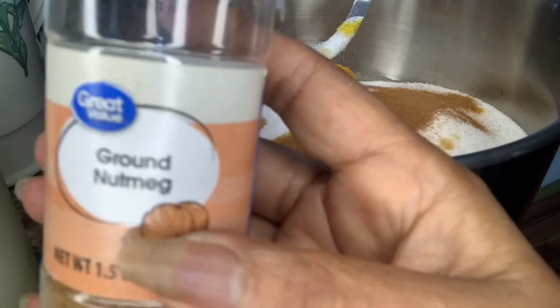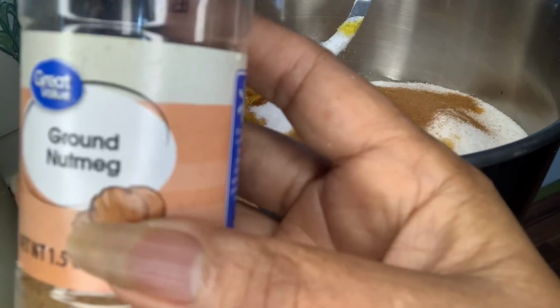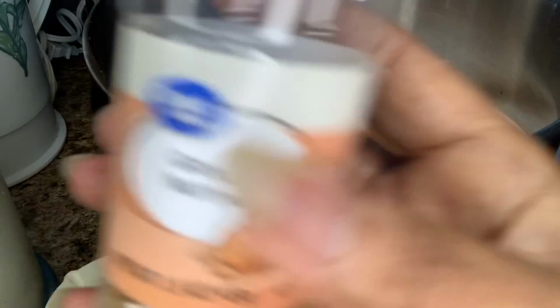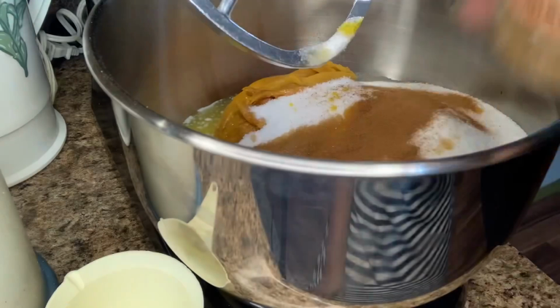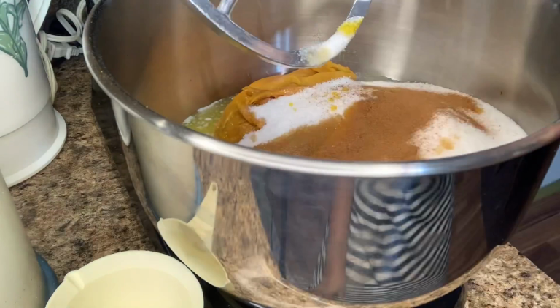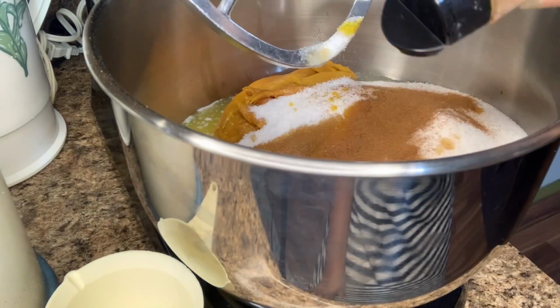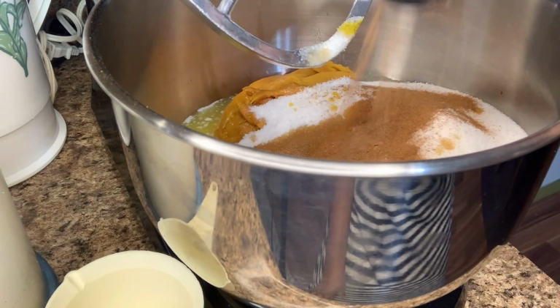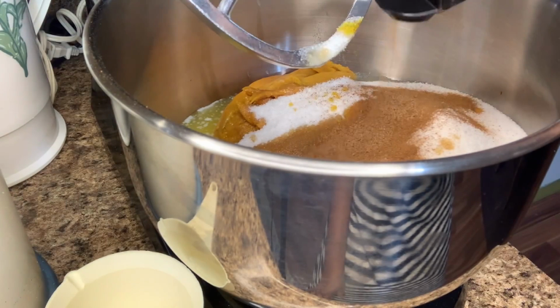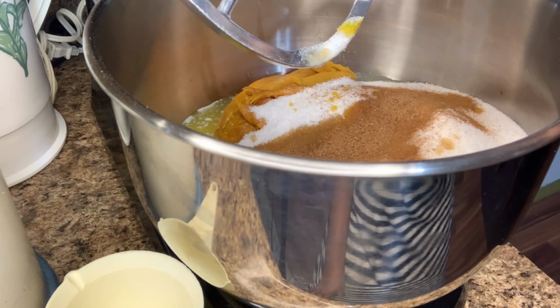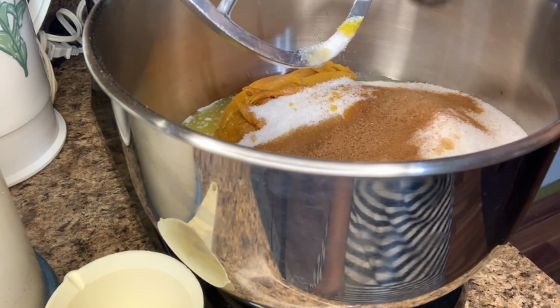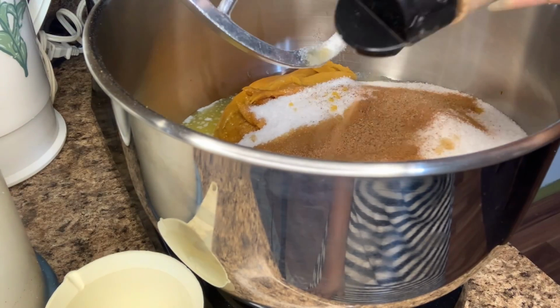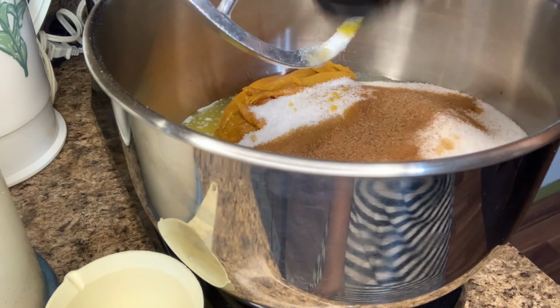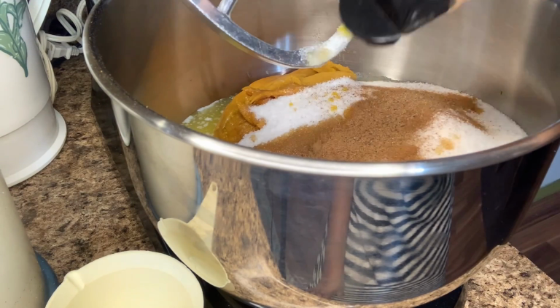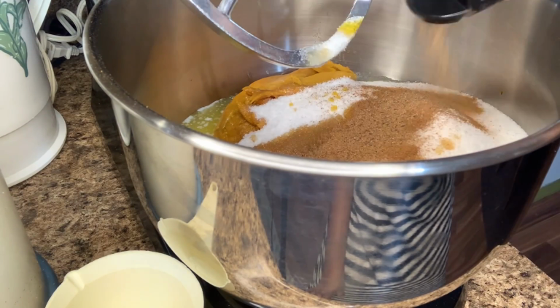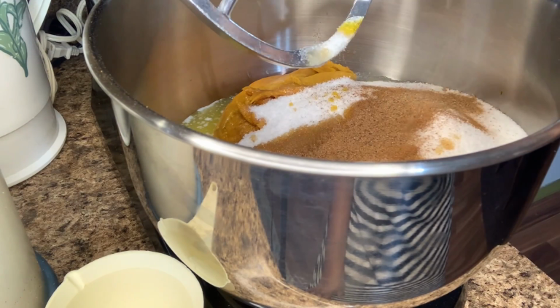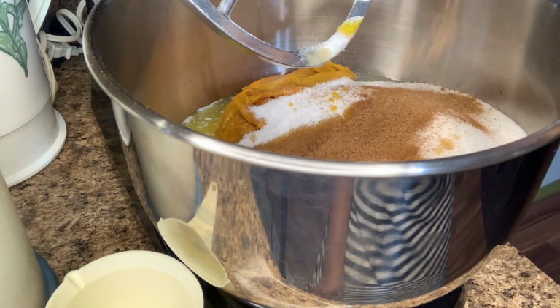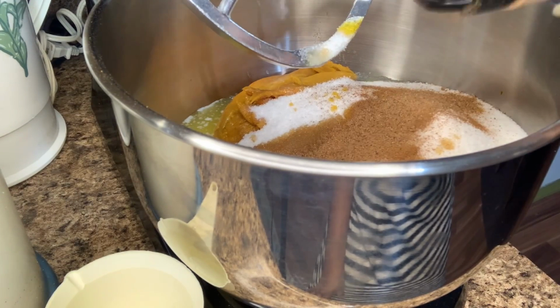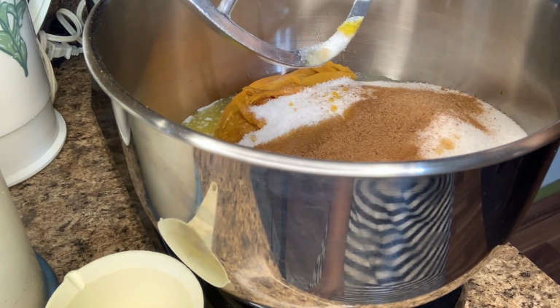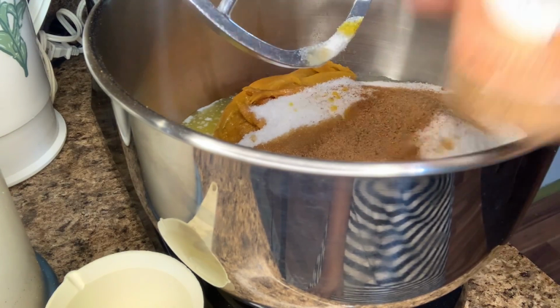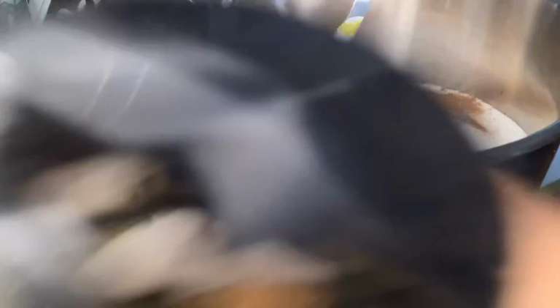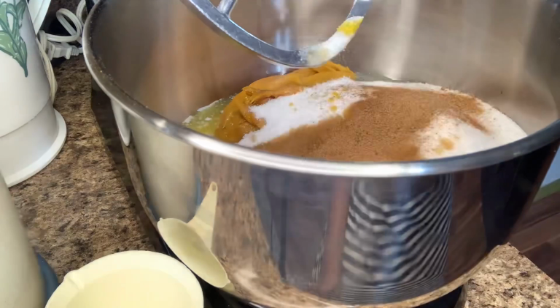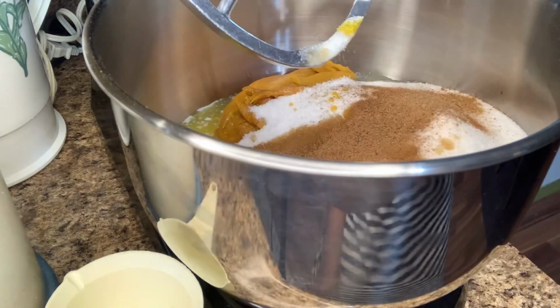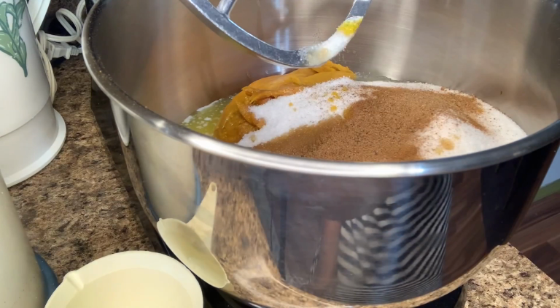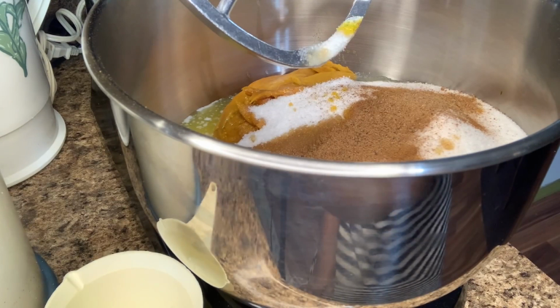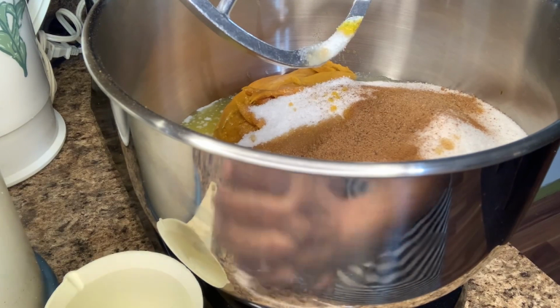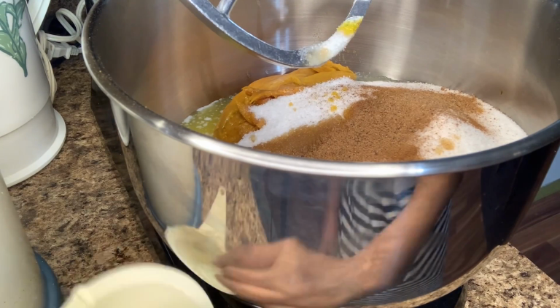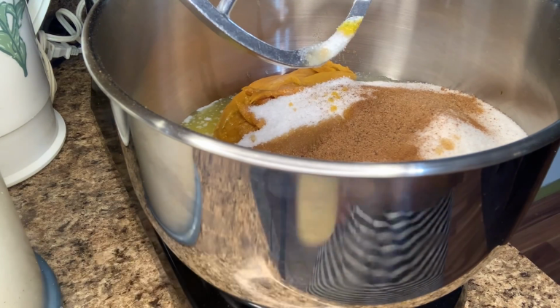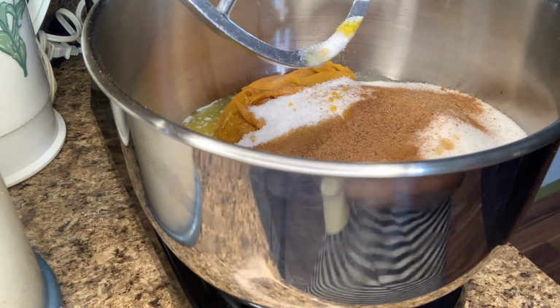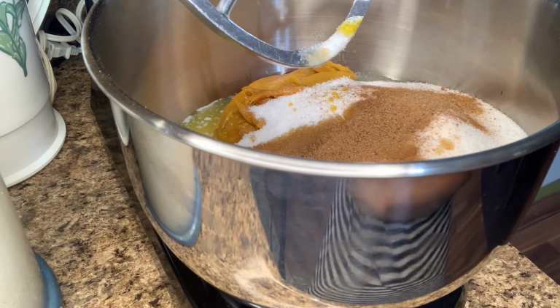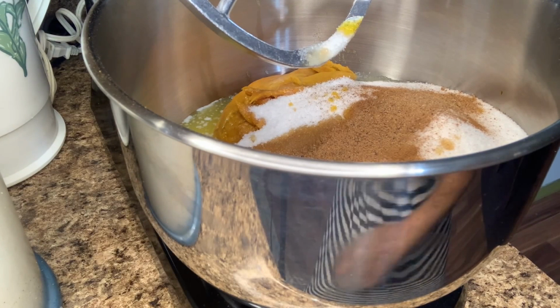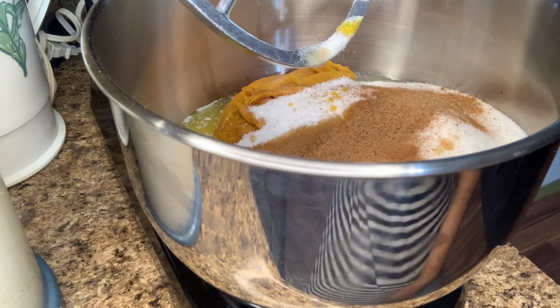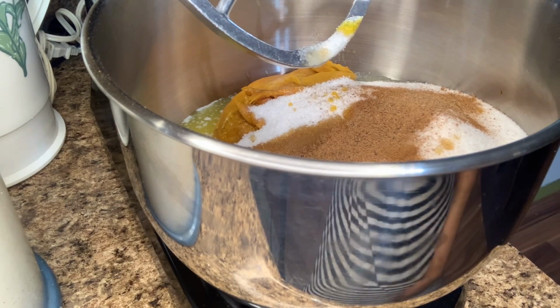Some nutmeg. You have to be careful with the nutmeg because it'll overpower everything.